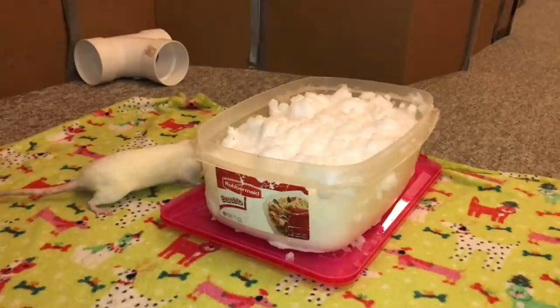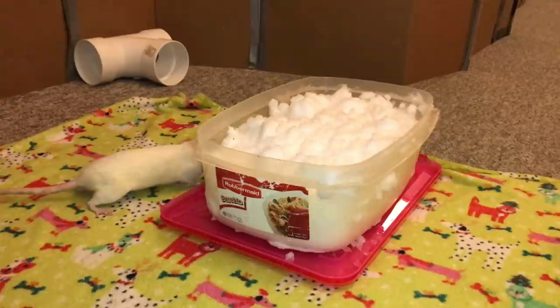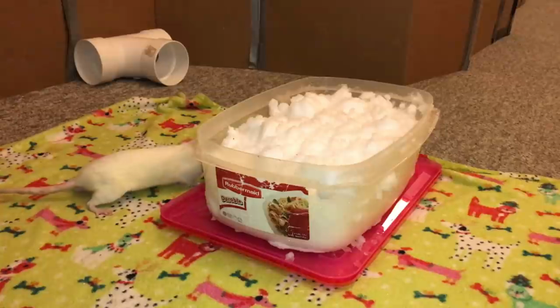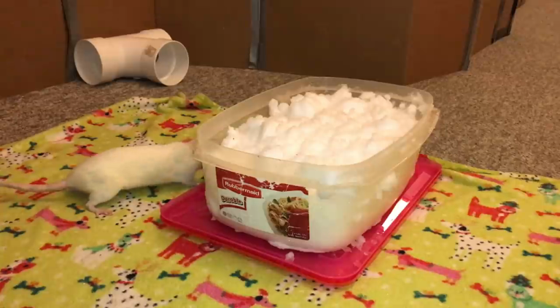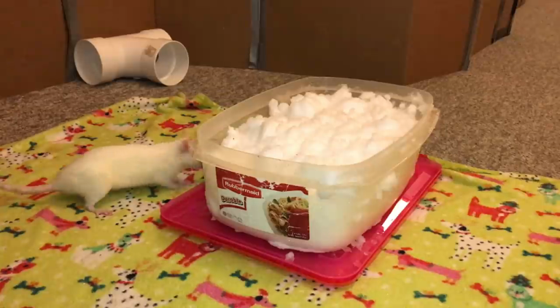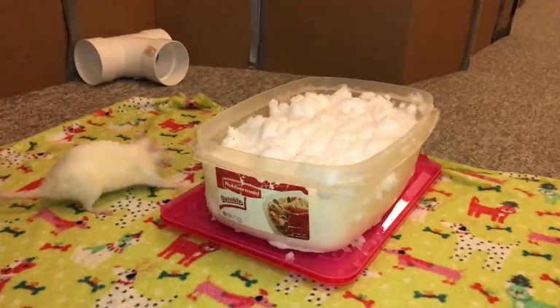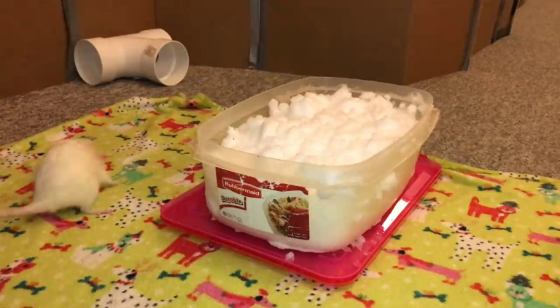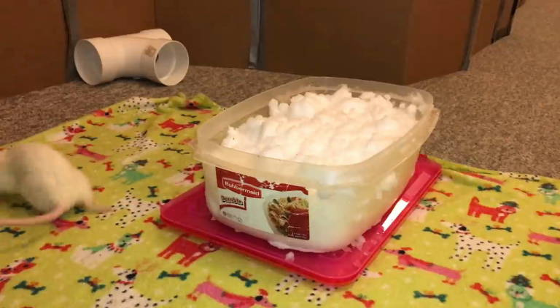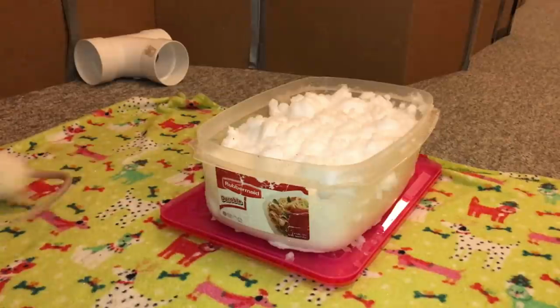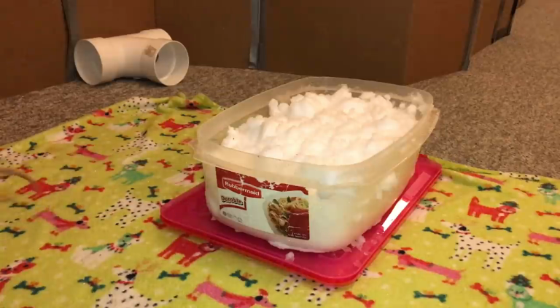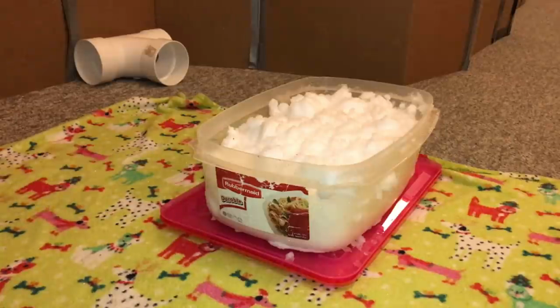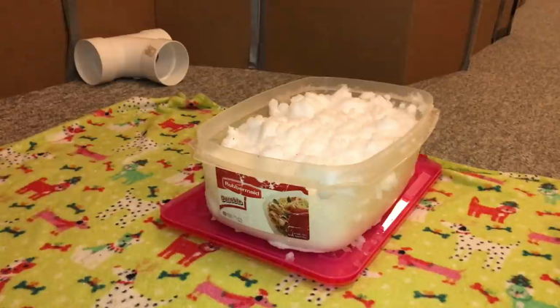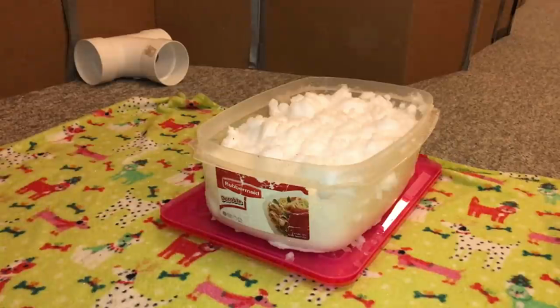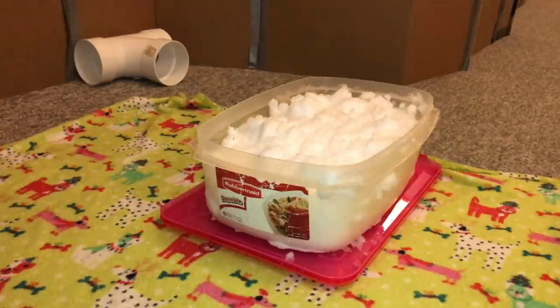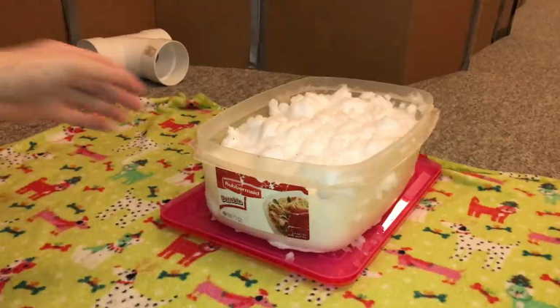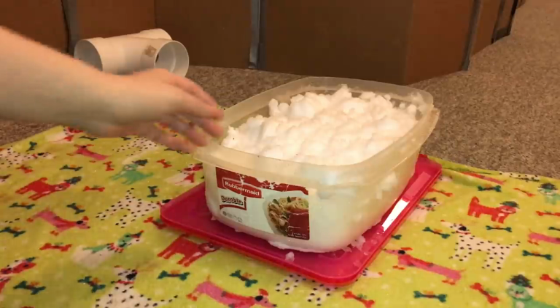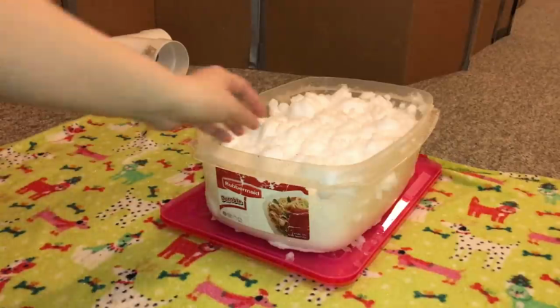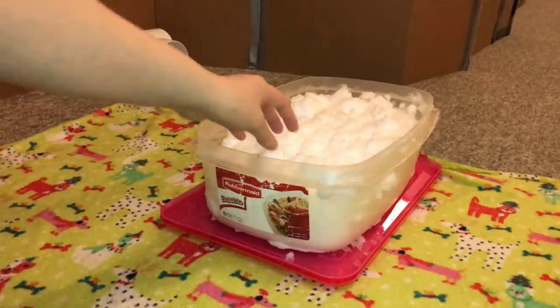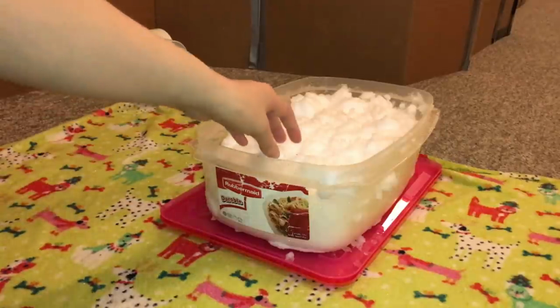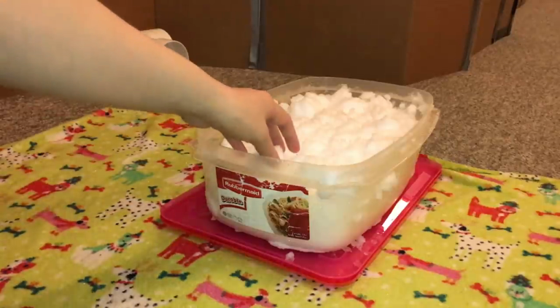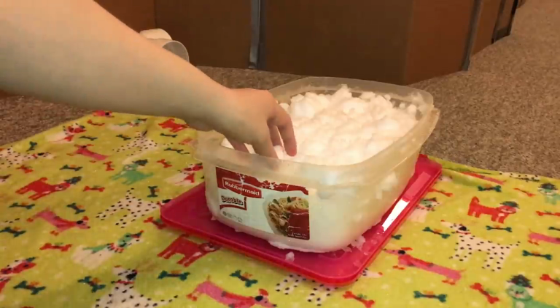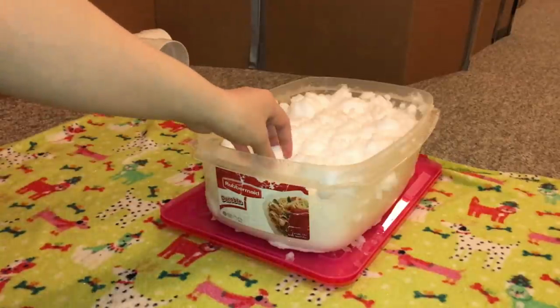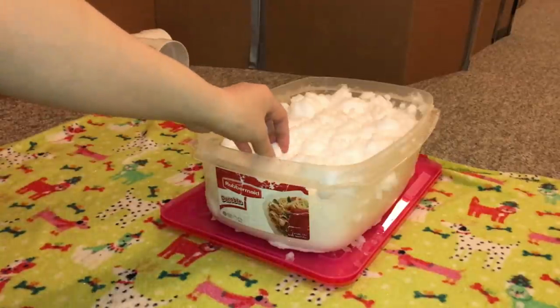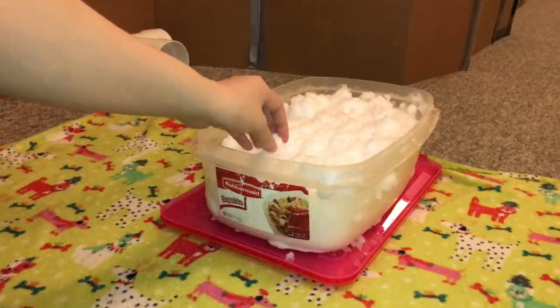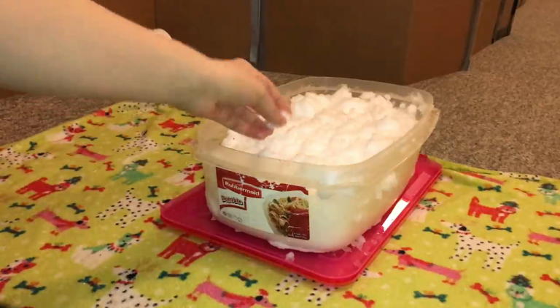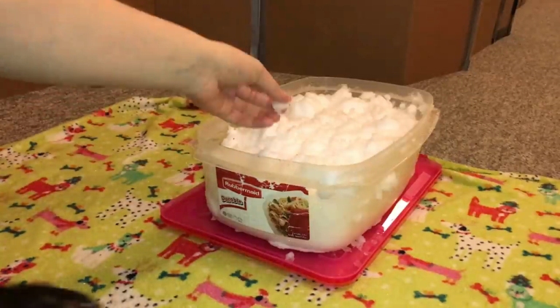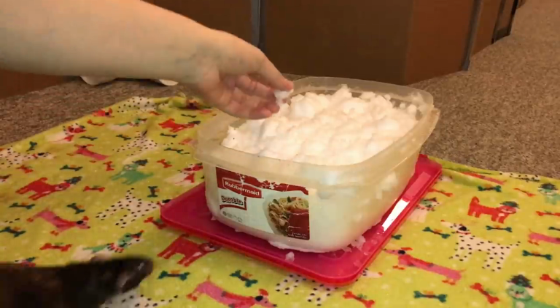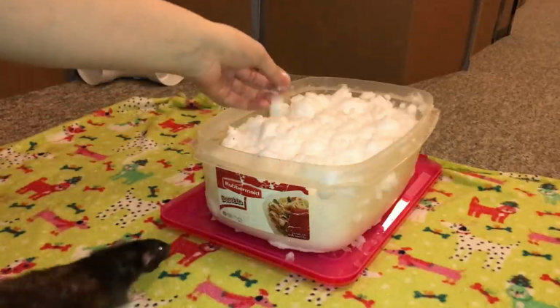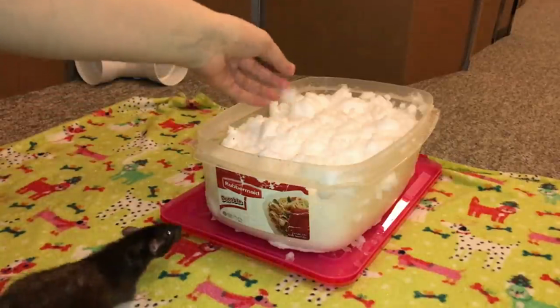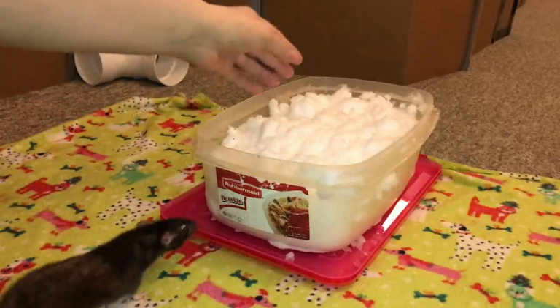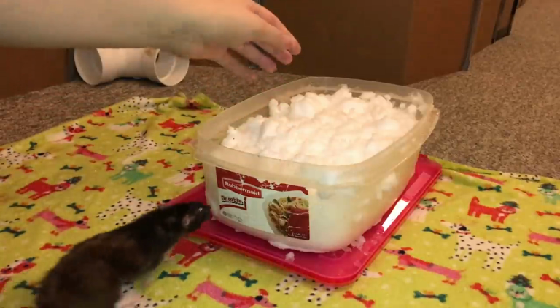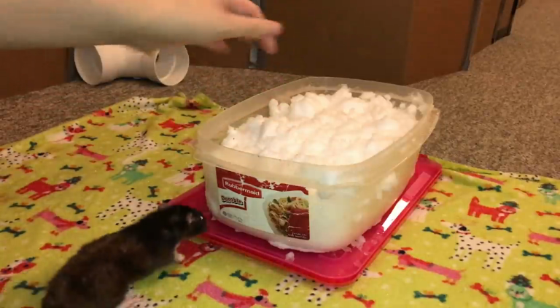Hey guys, it's Shadow the Rat, and for today's video I'm going to let the rats try out snow.